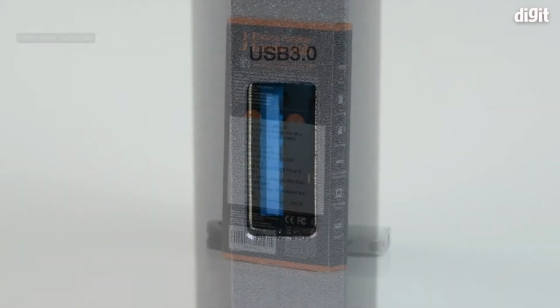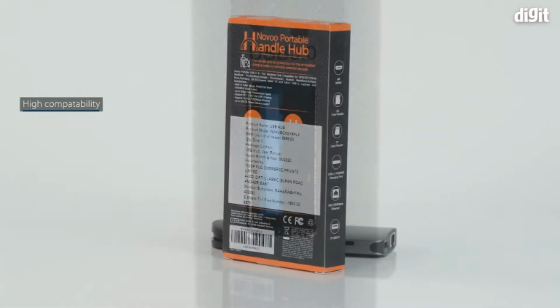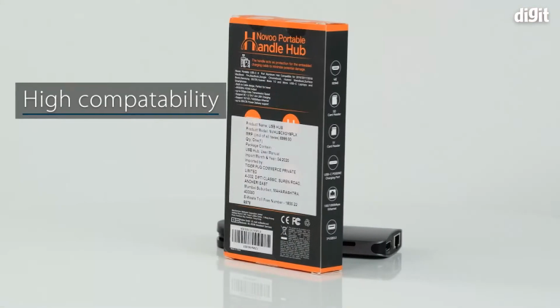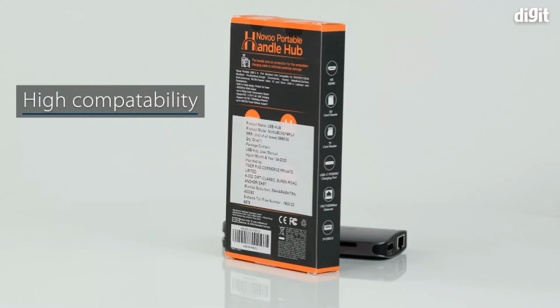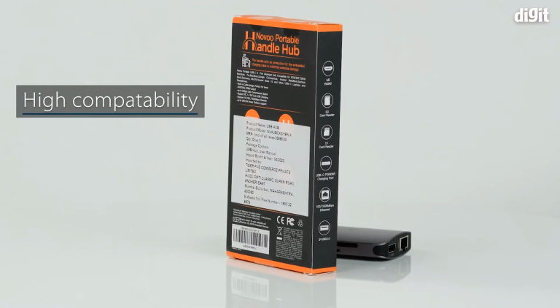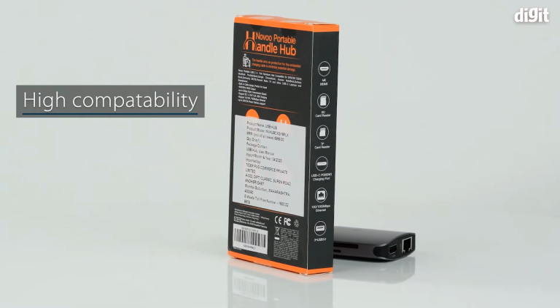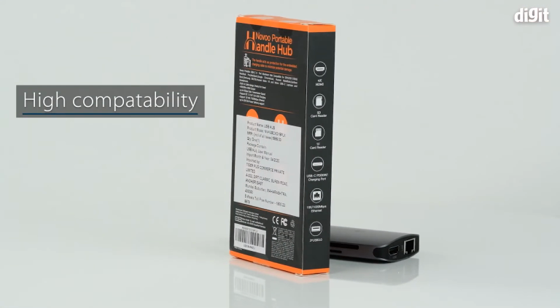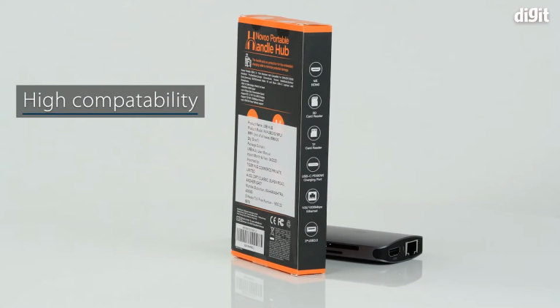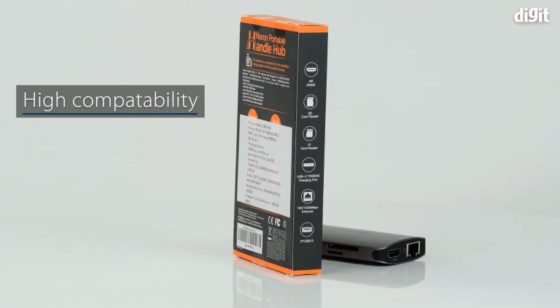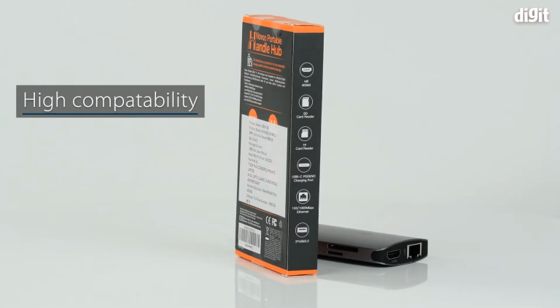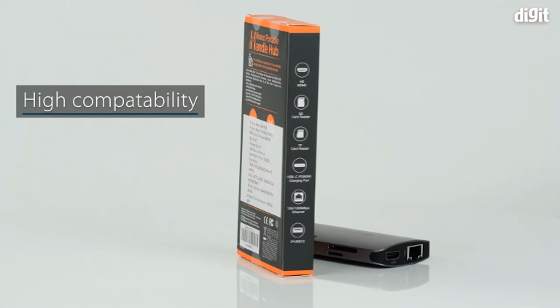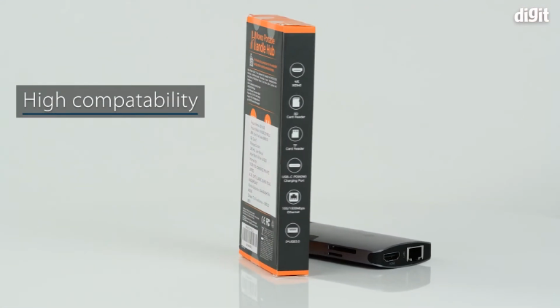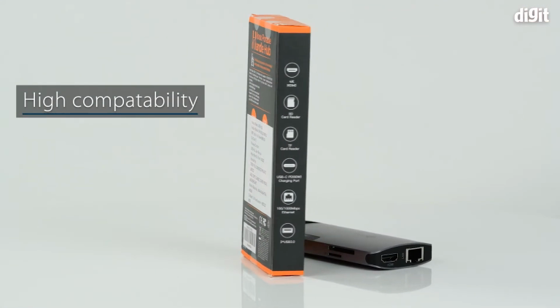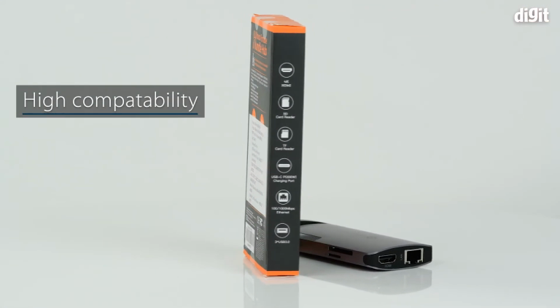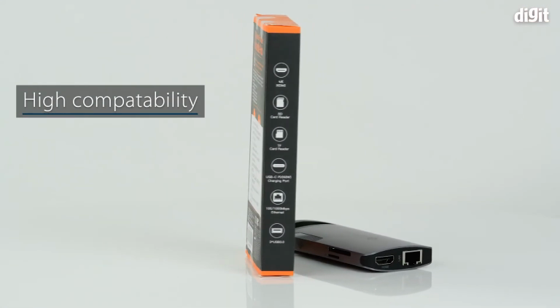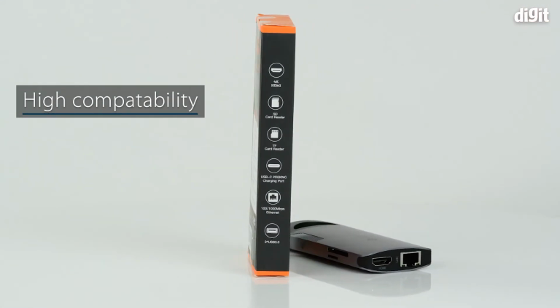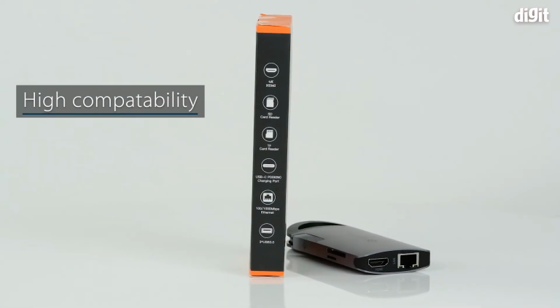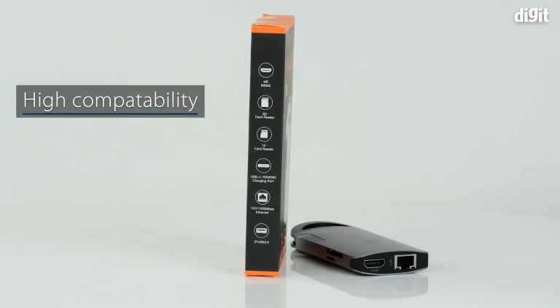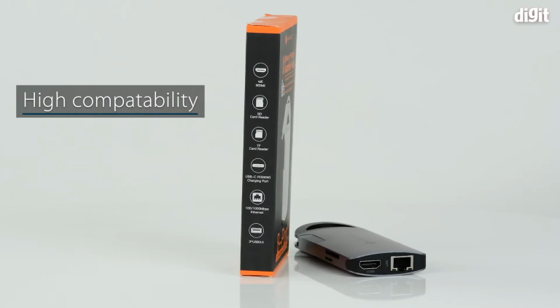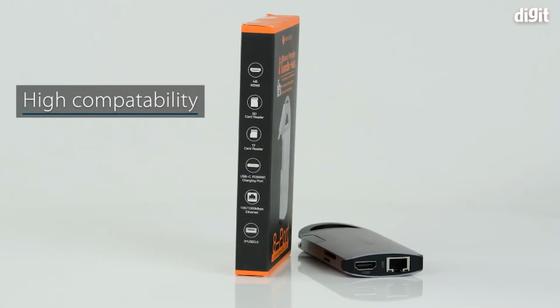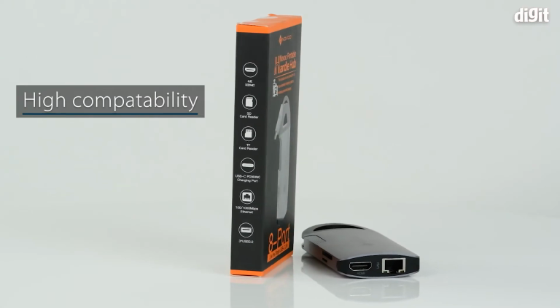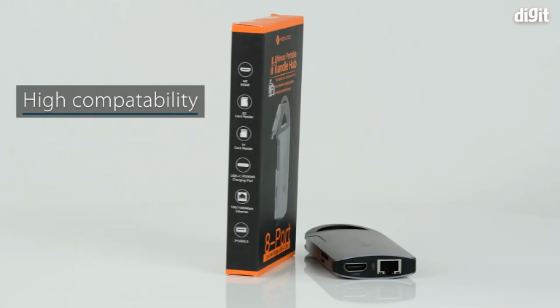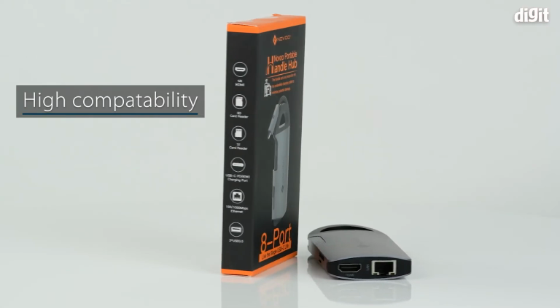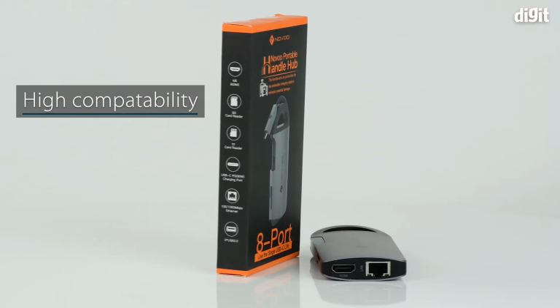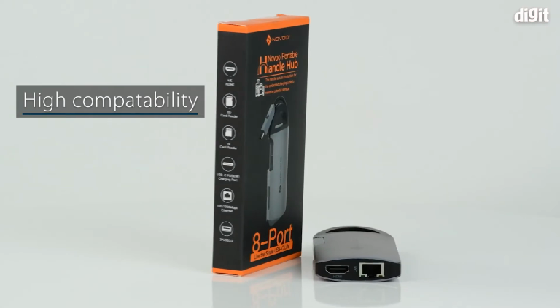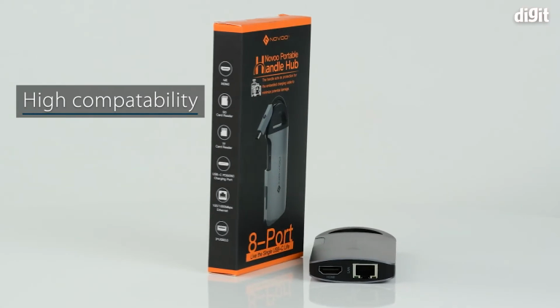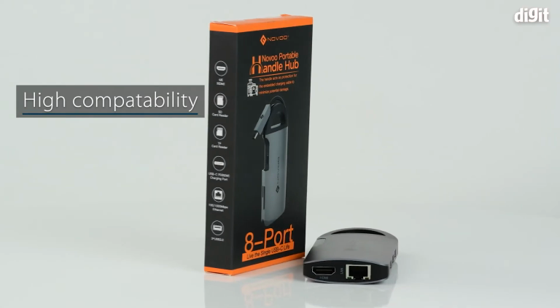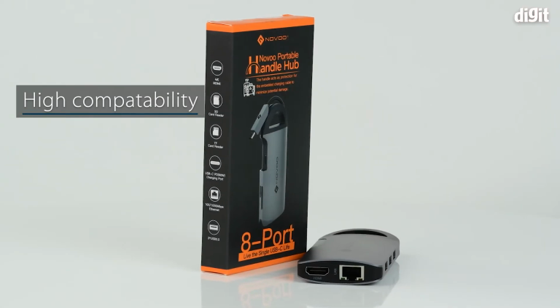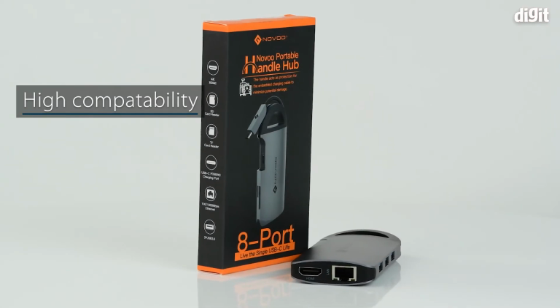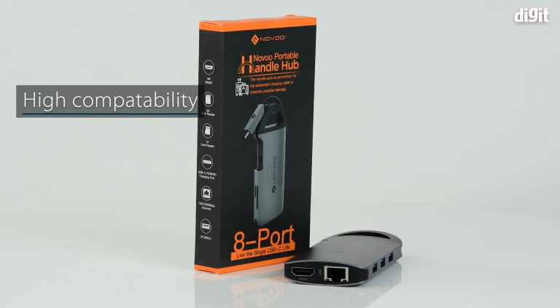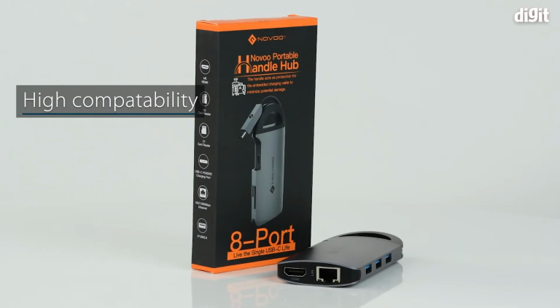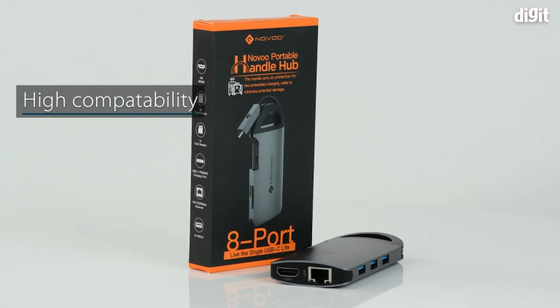It is compatible with the latest devices from brands like Apple, Dell, Lenovo, Huawei, and others.